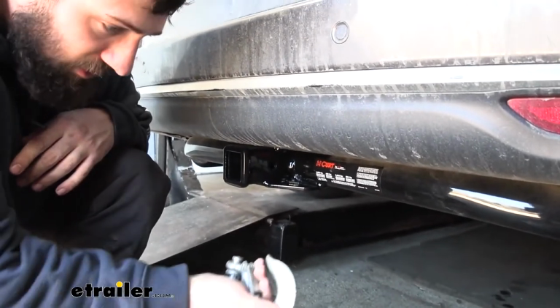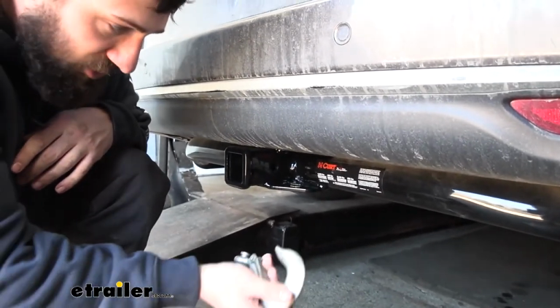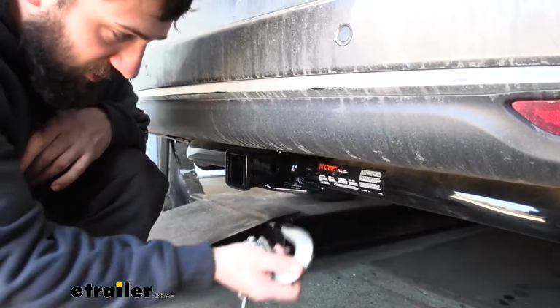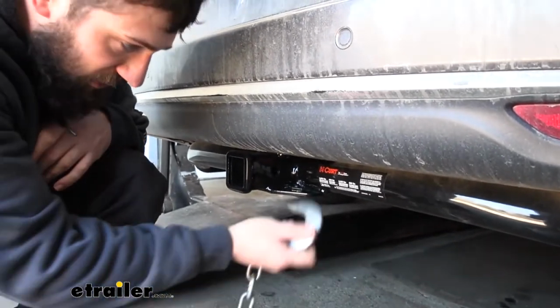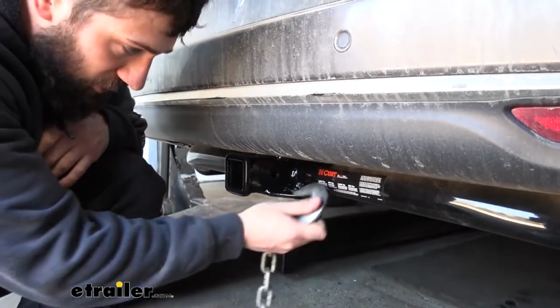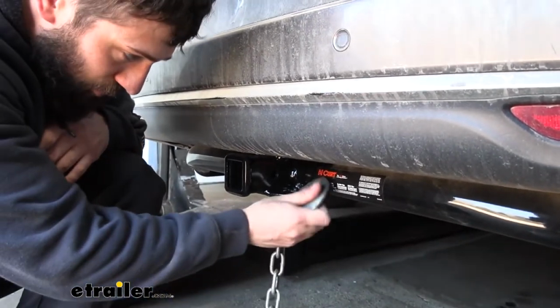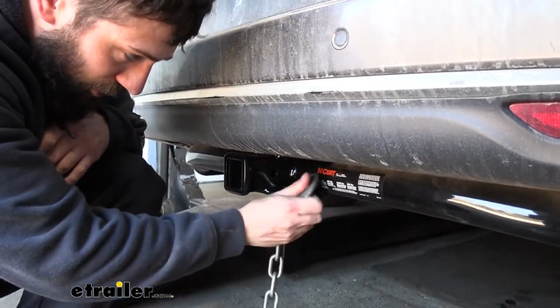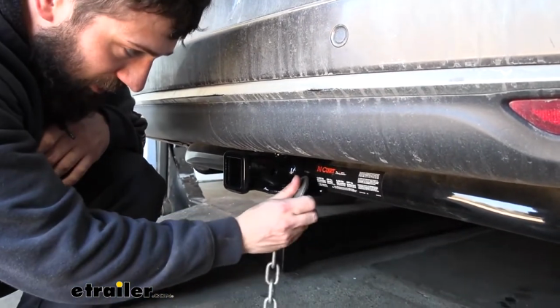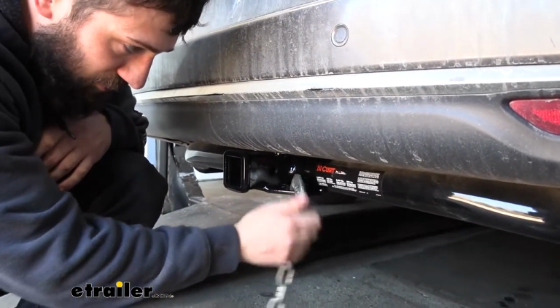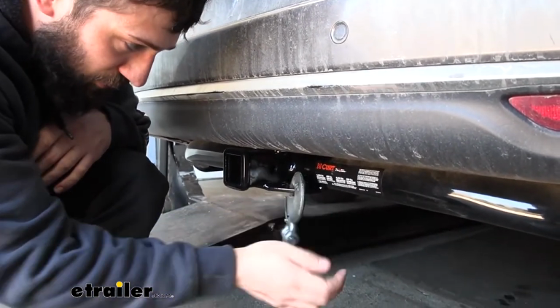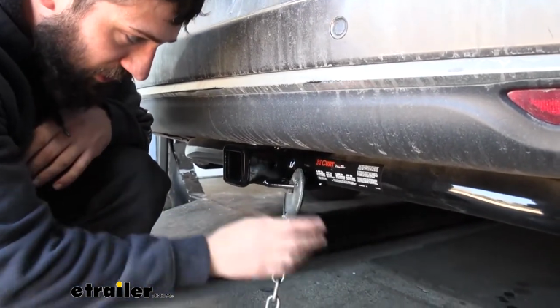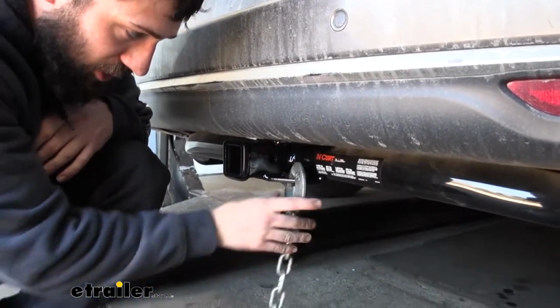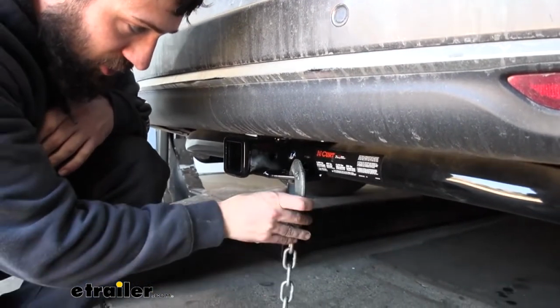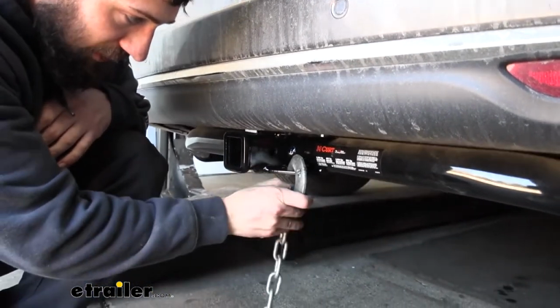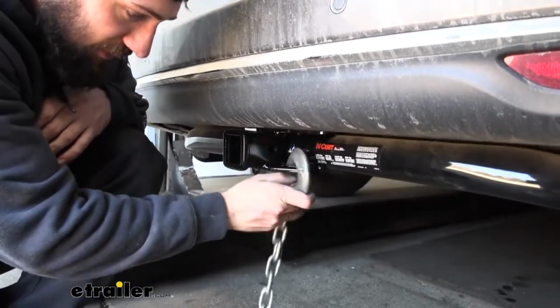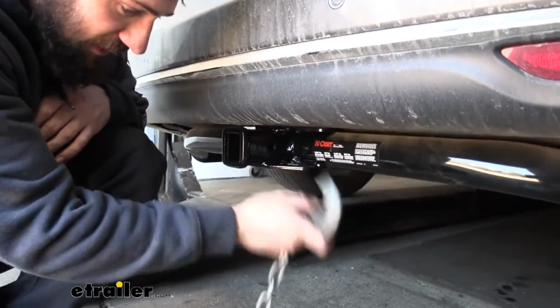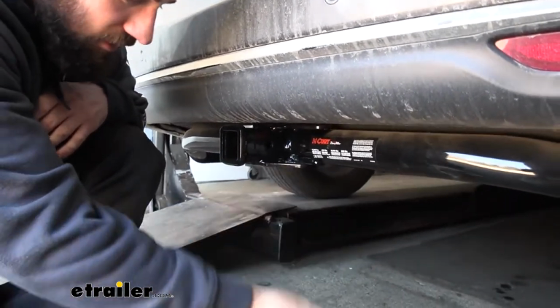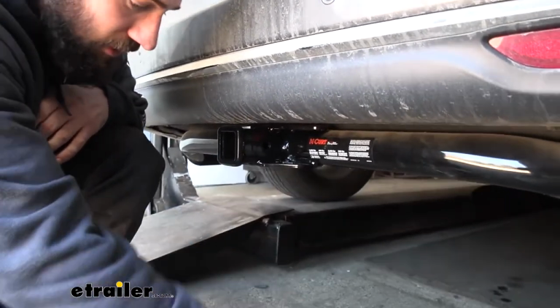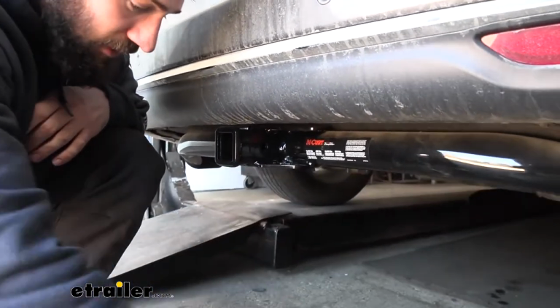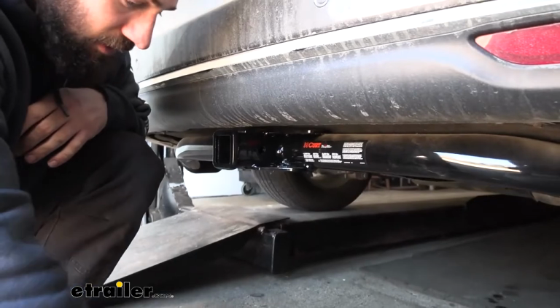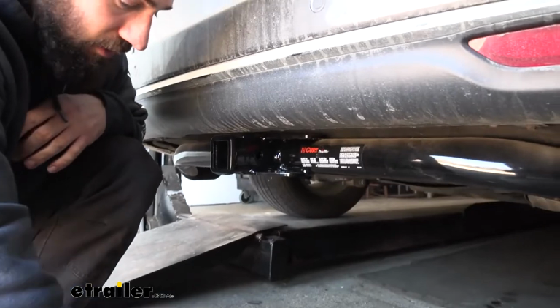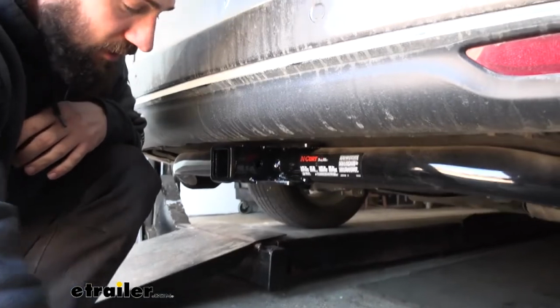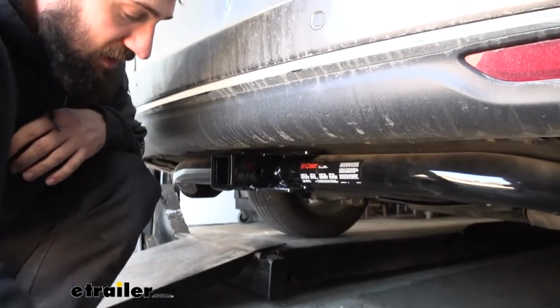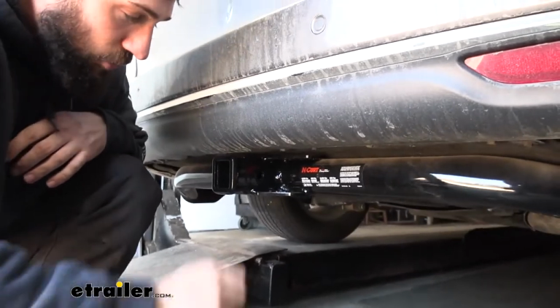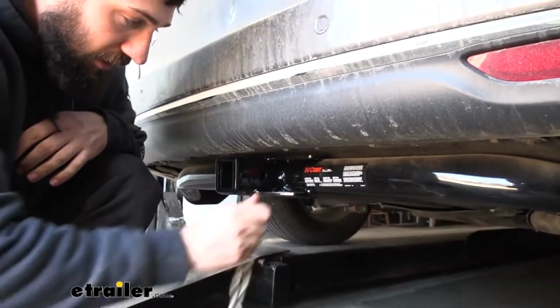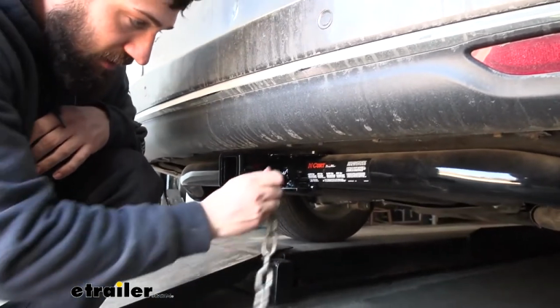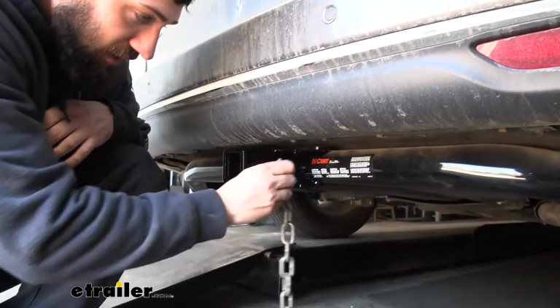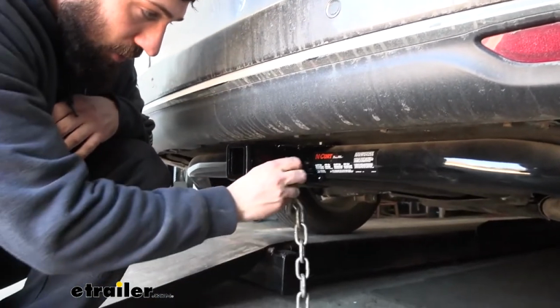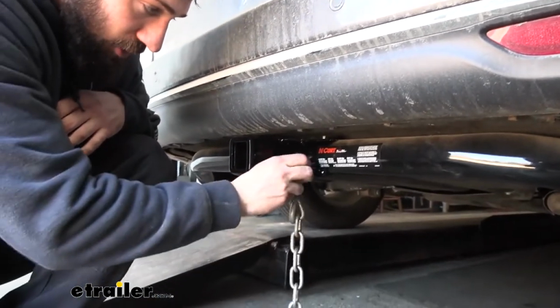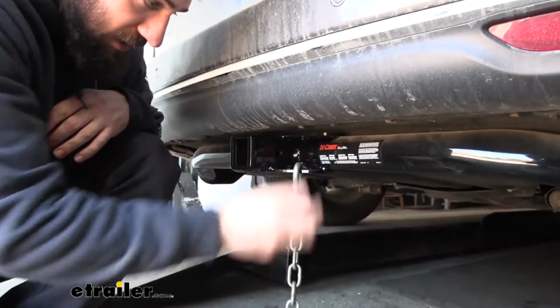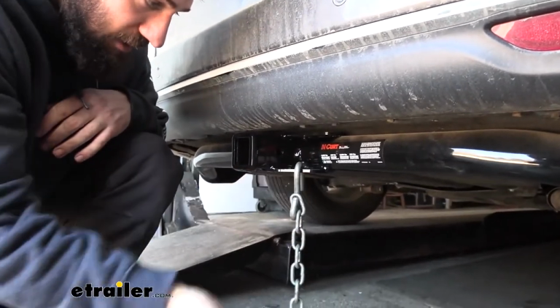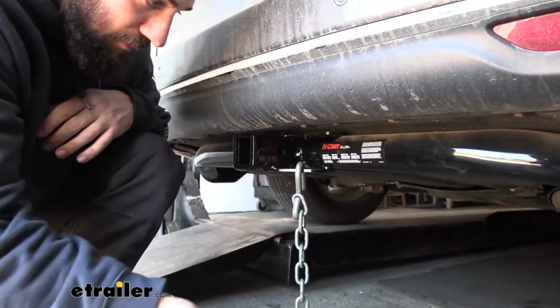As you can see, those work great with both the larger clevis style as well as the smaller S type.